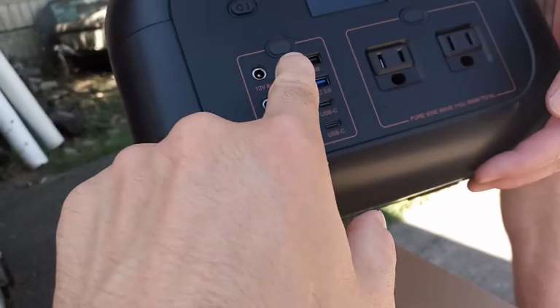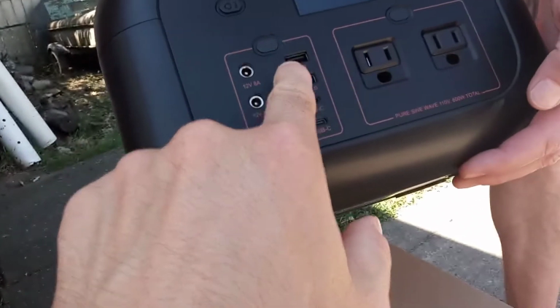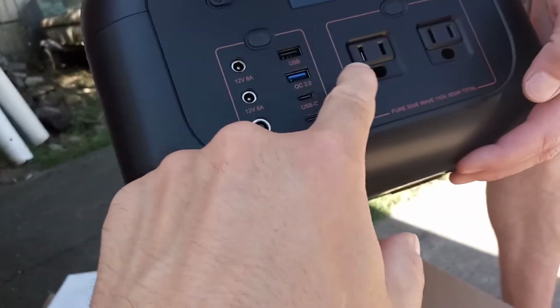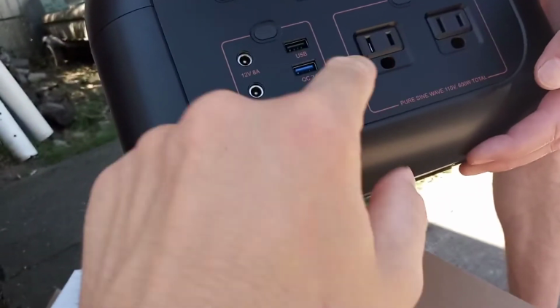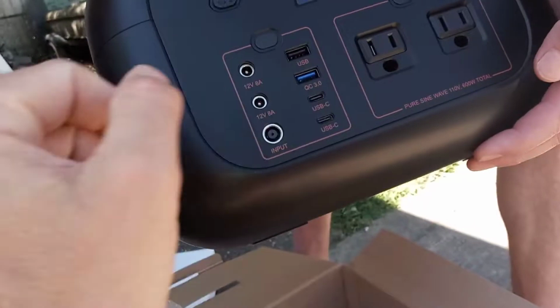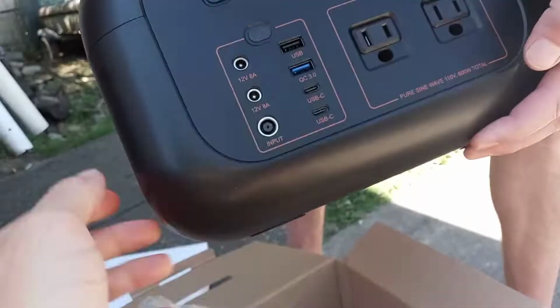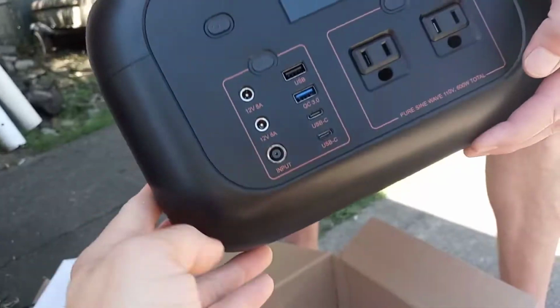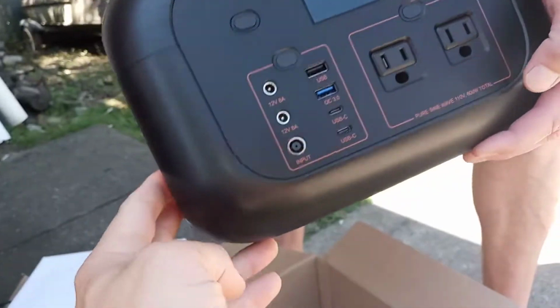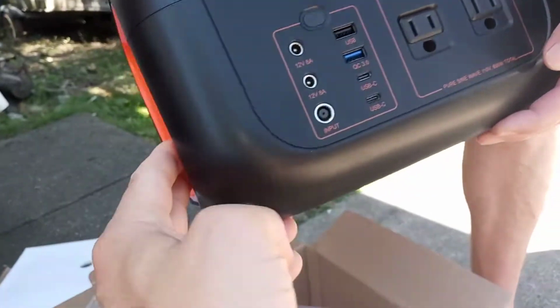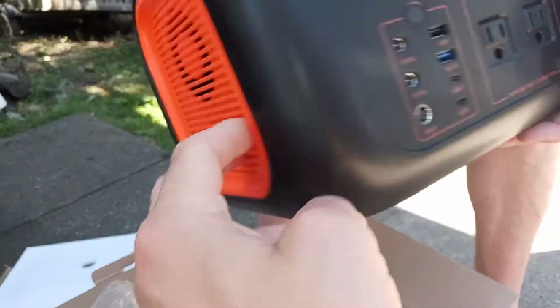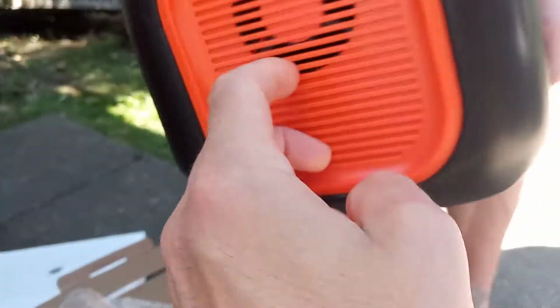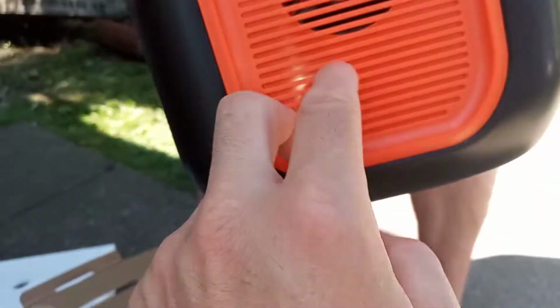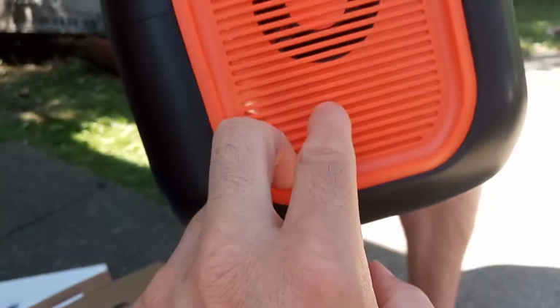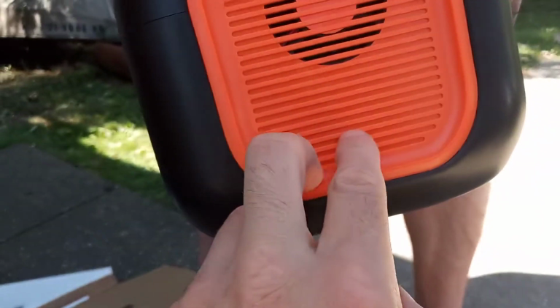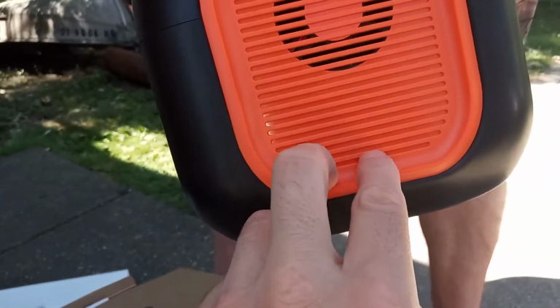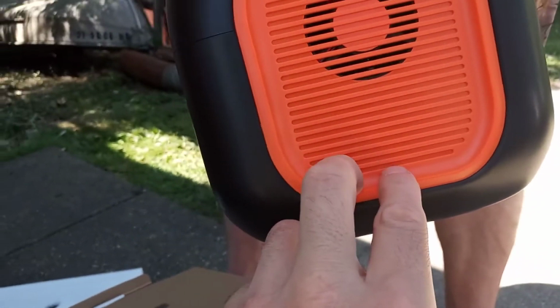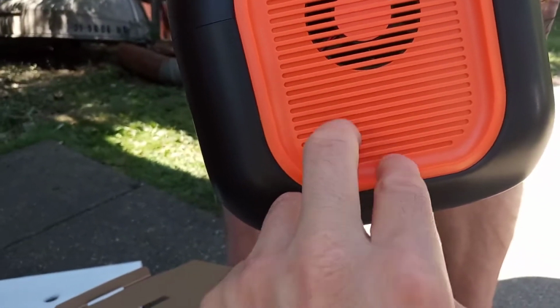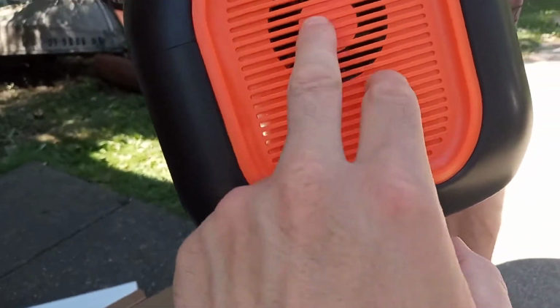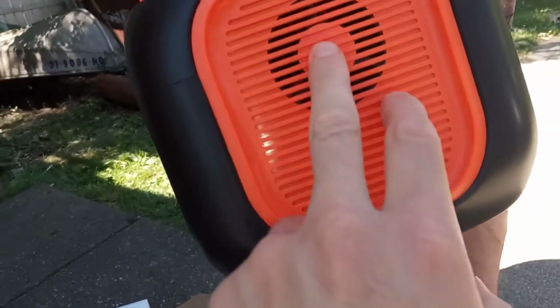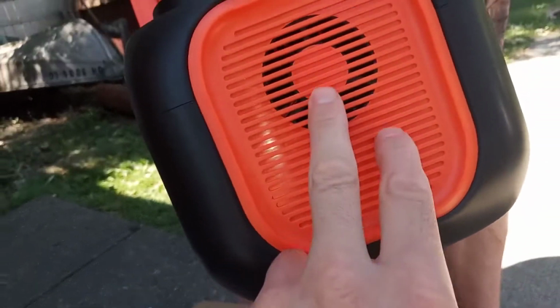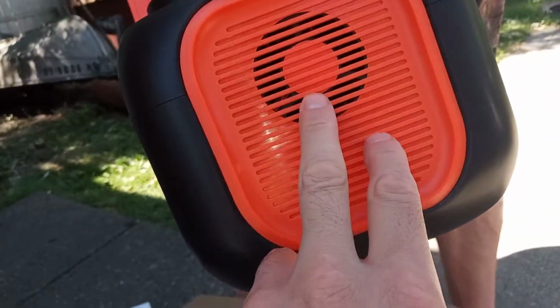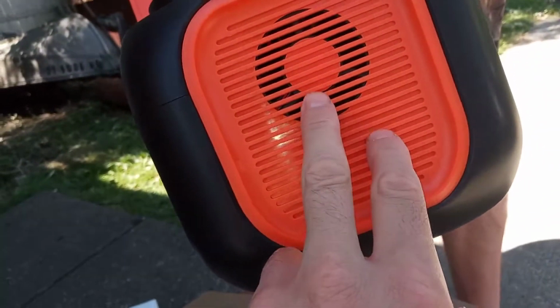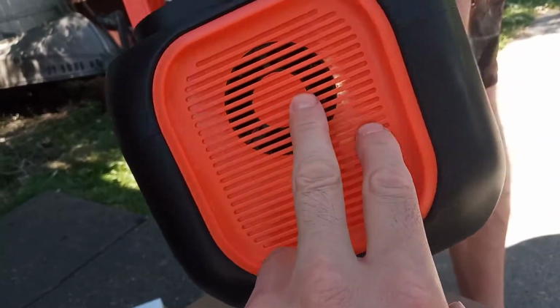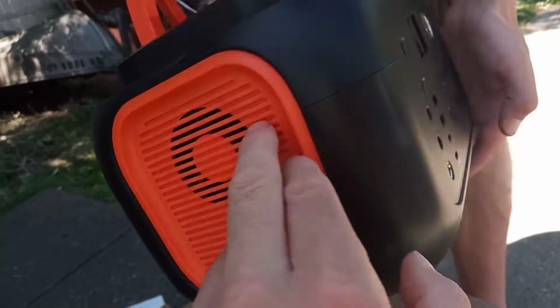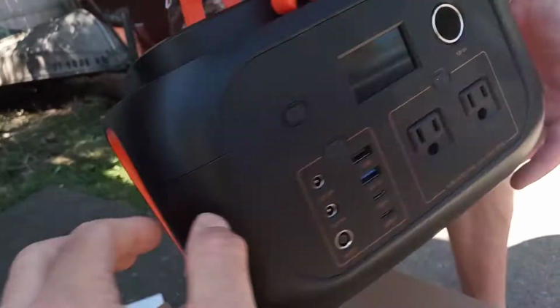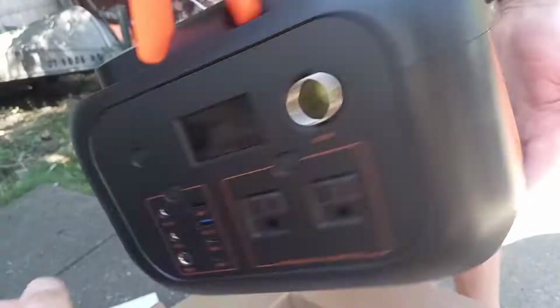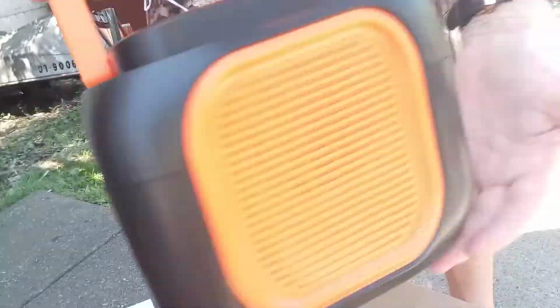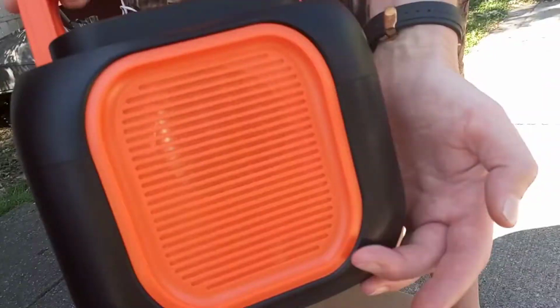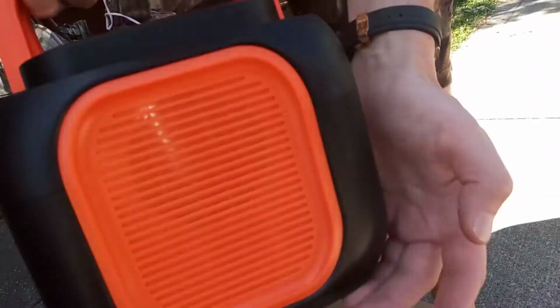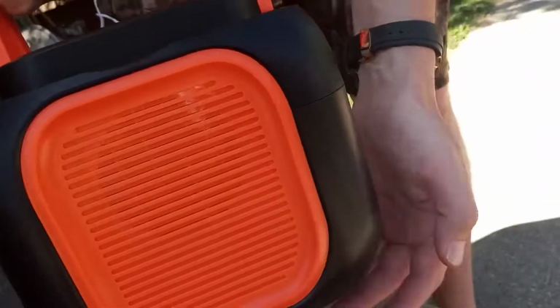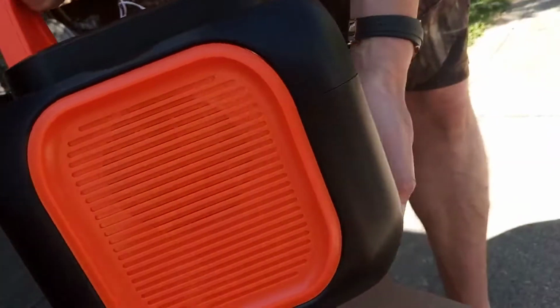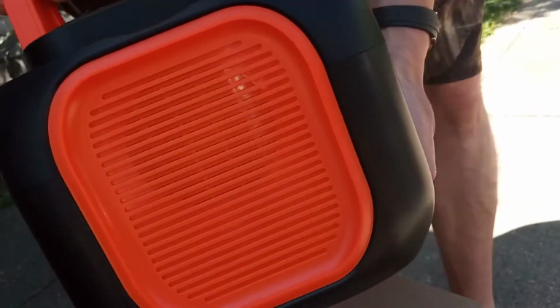DC, AC — see the side, there's a fan. This is a nice one.